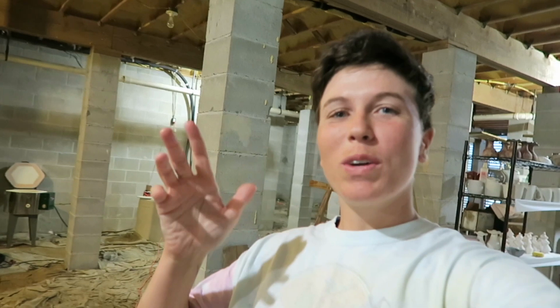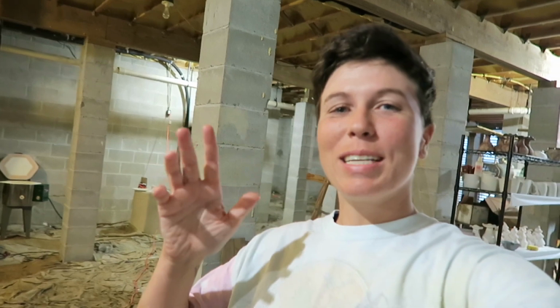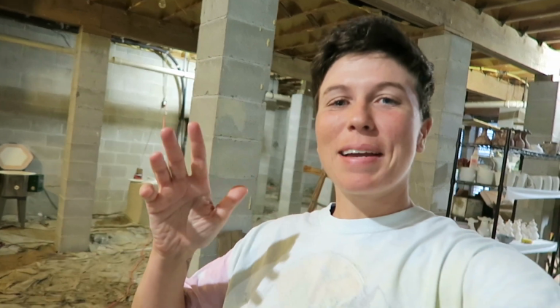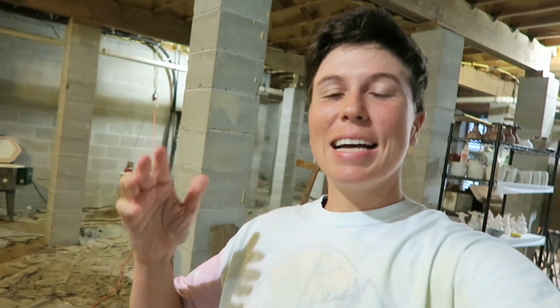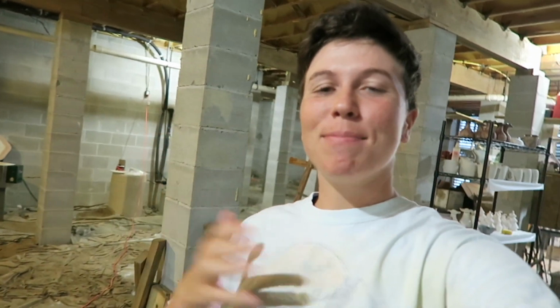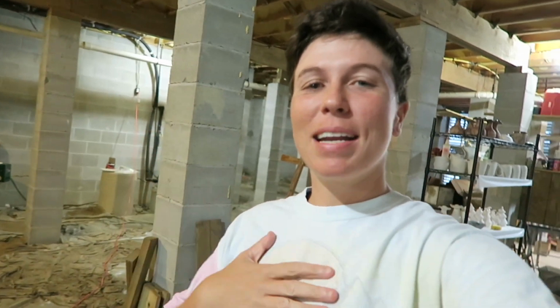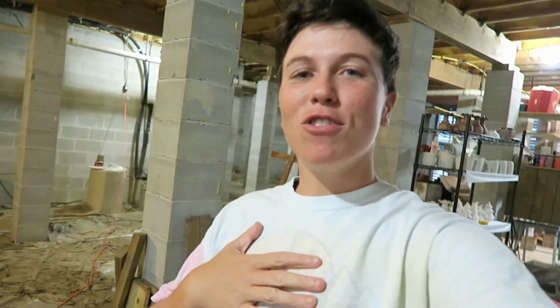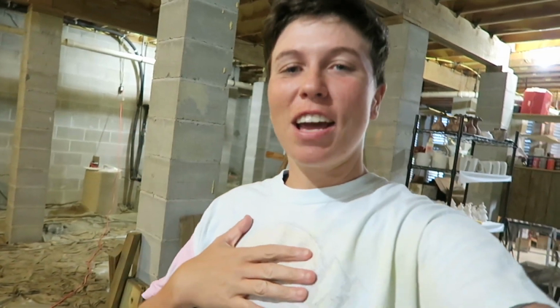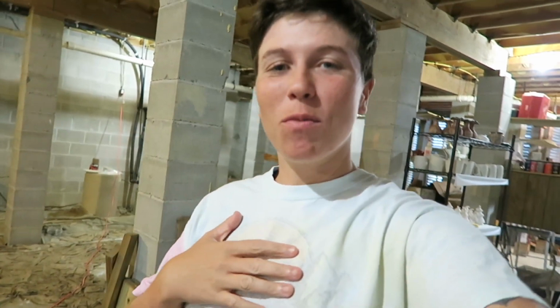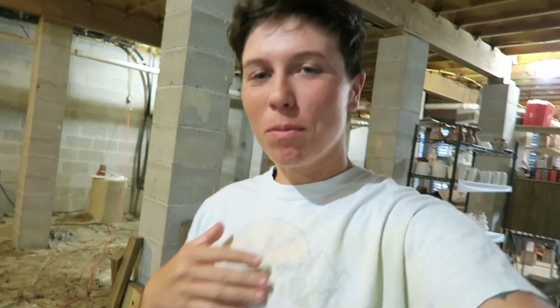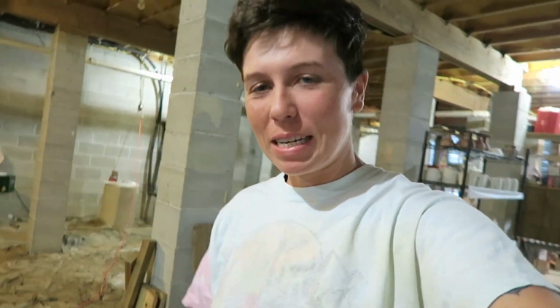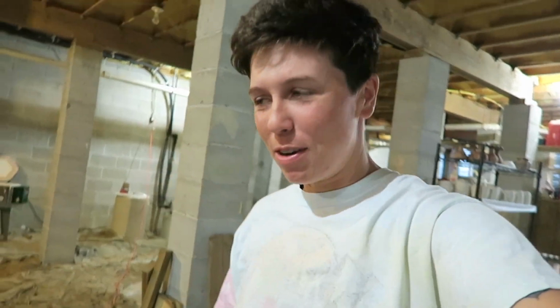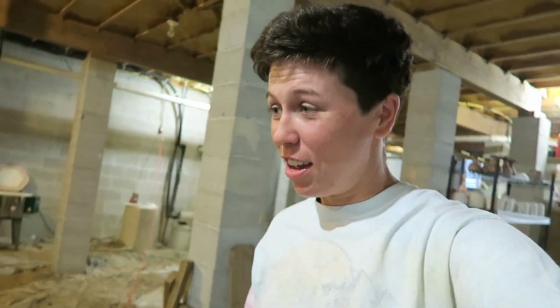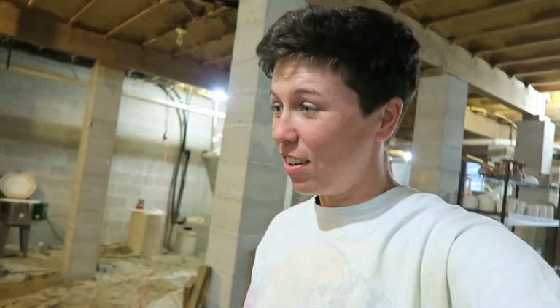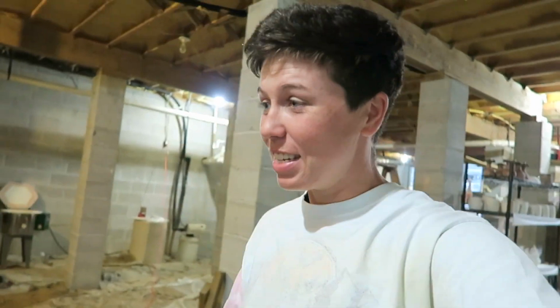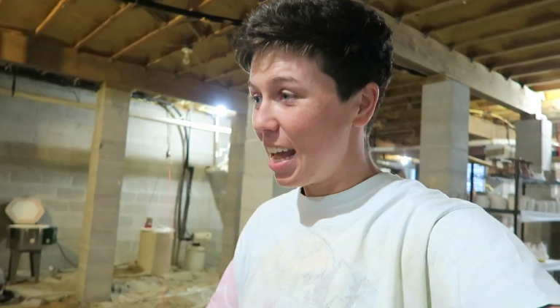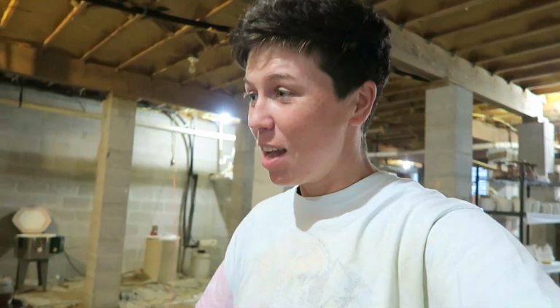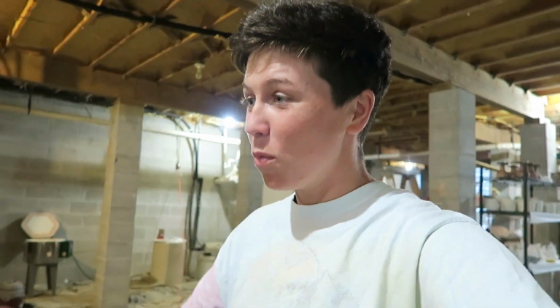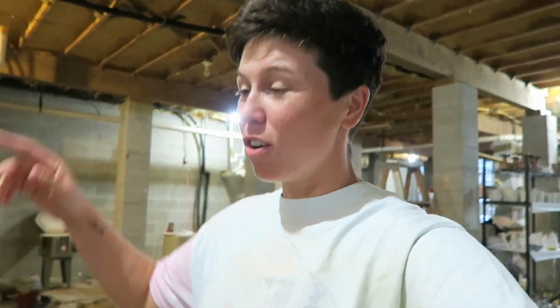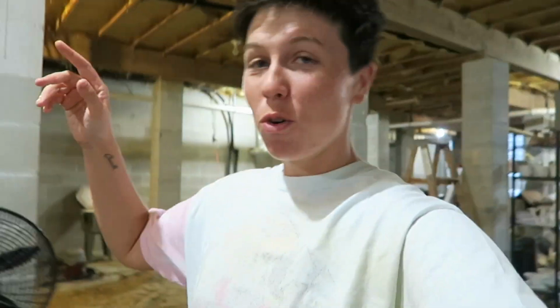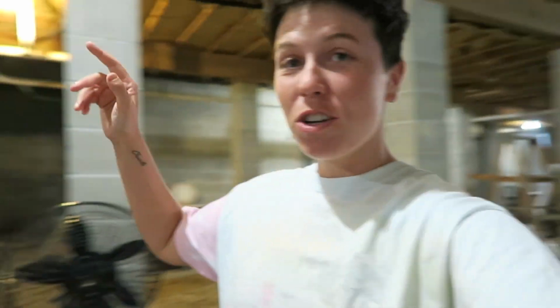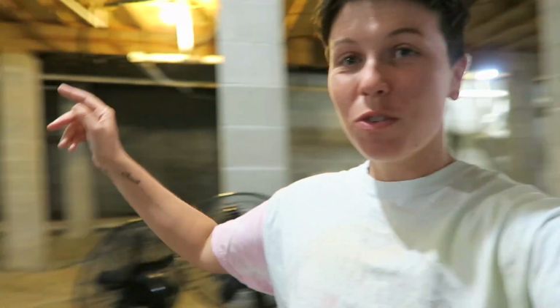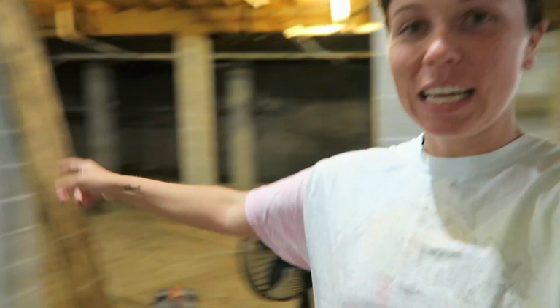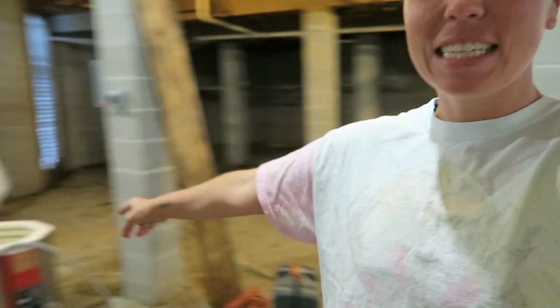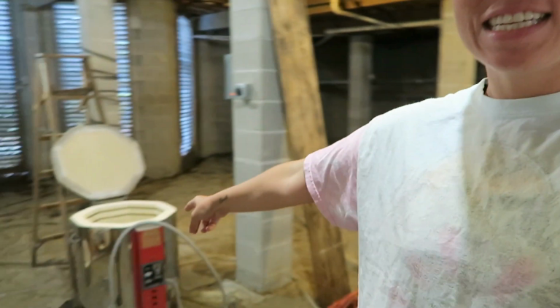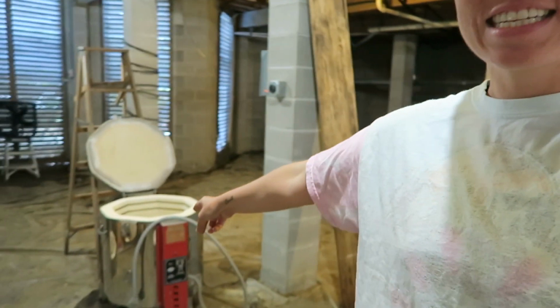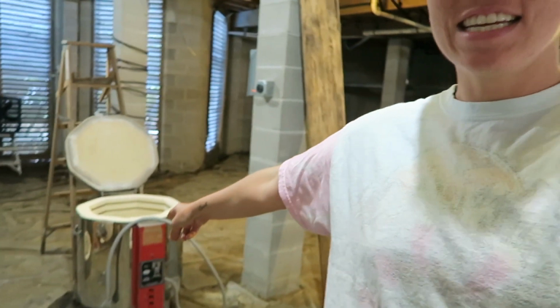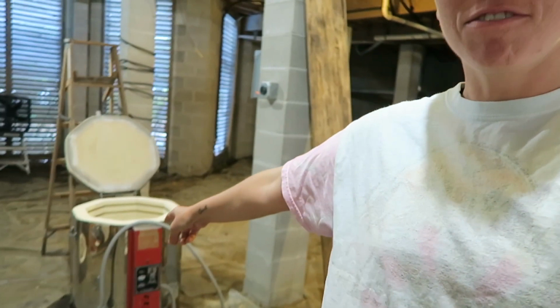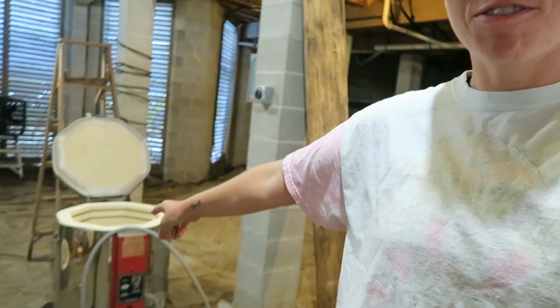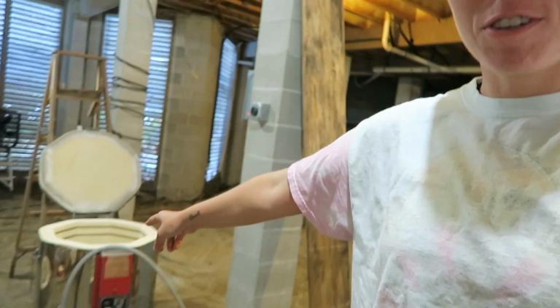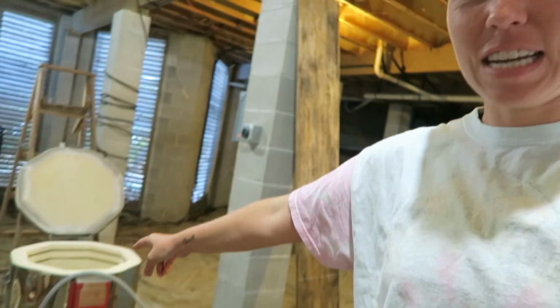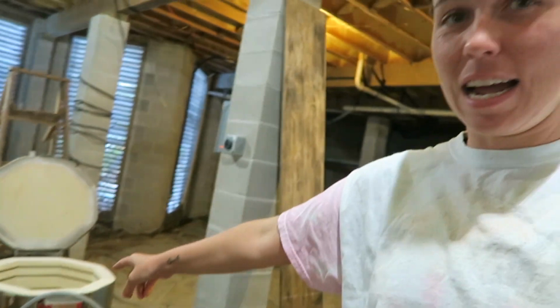What is up guys? My name is Jen. Welcome back to my channel. Today we are going to glaze fire this kiln for the first time.